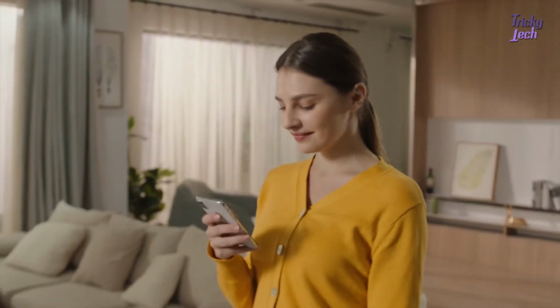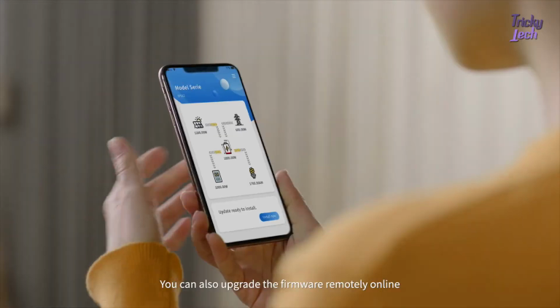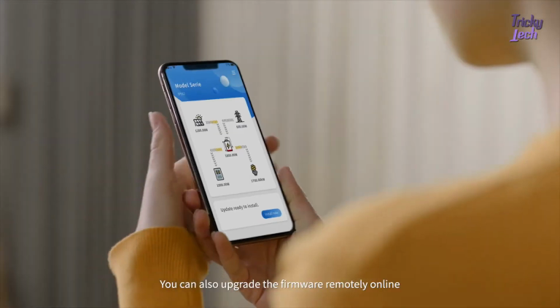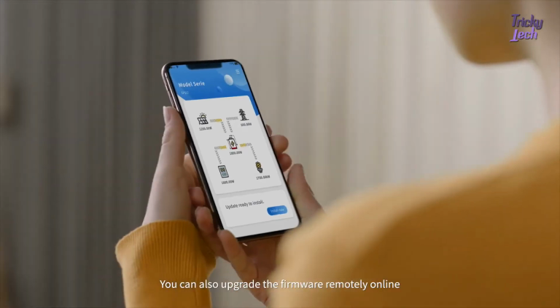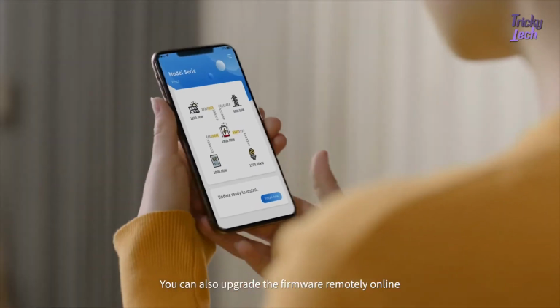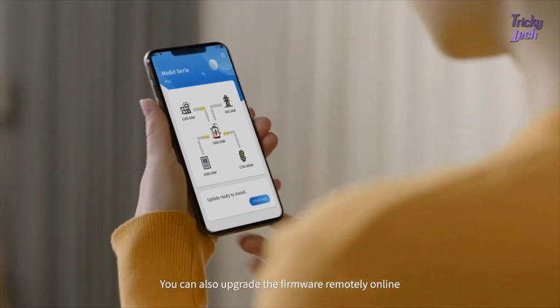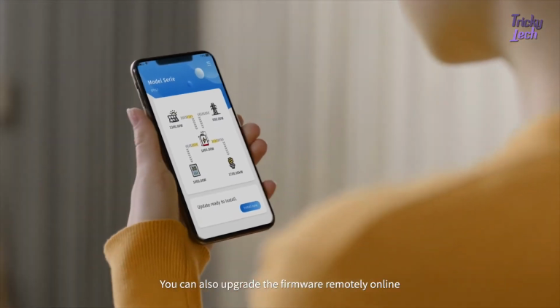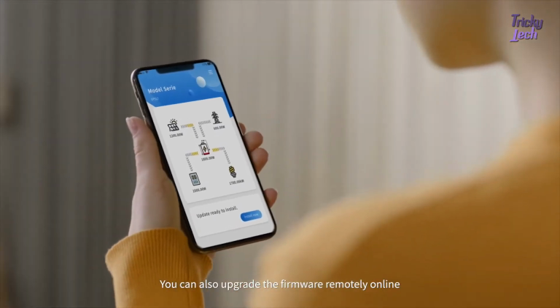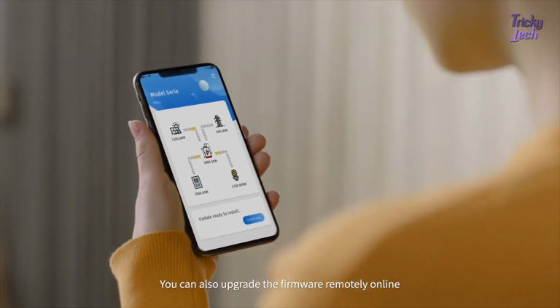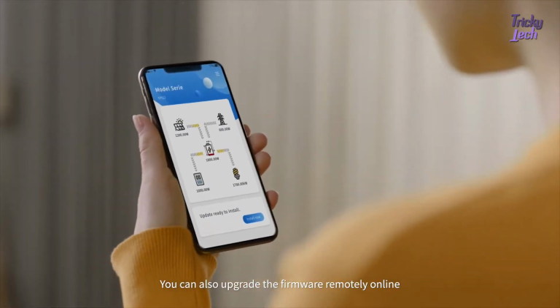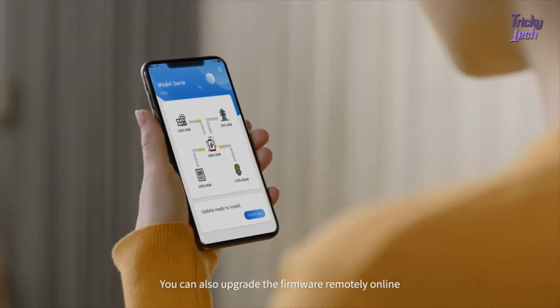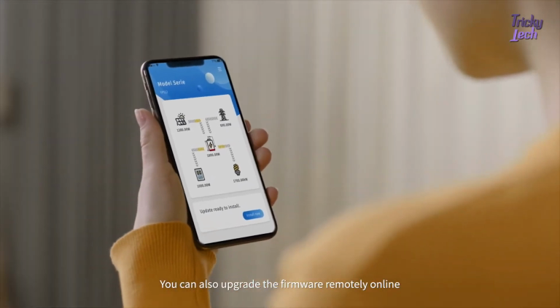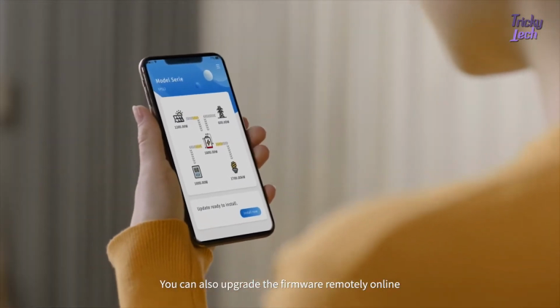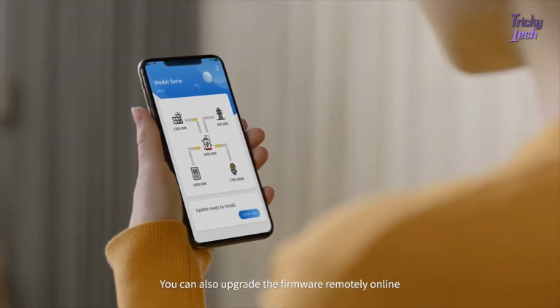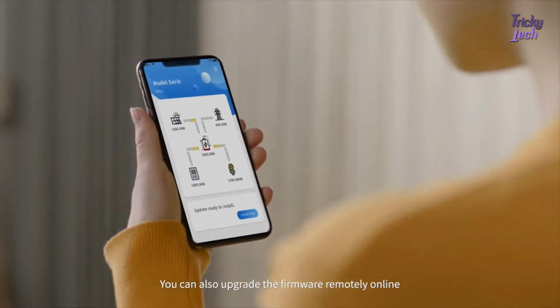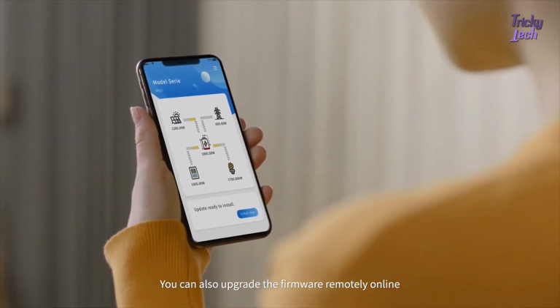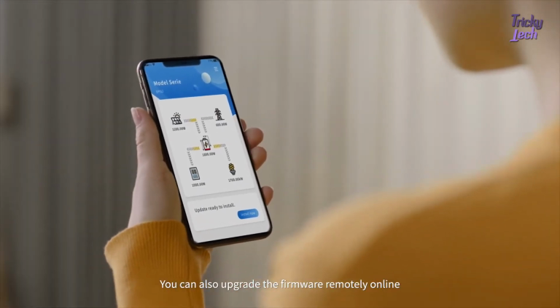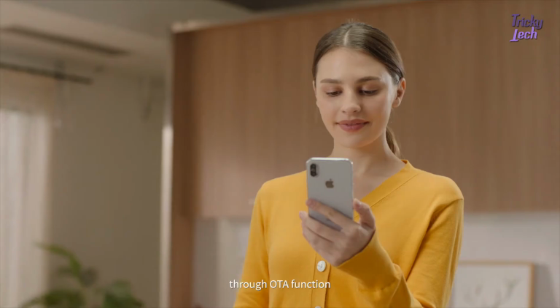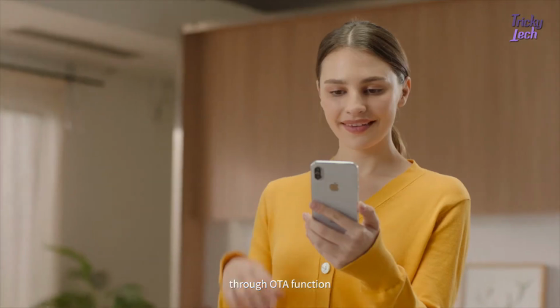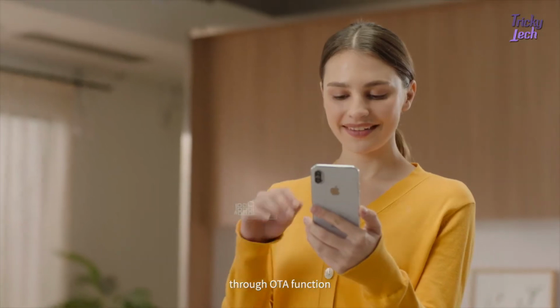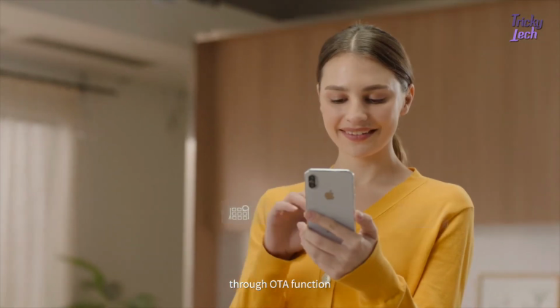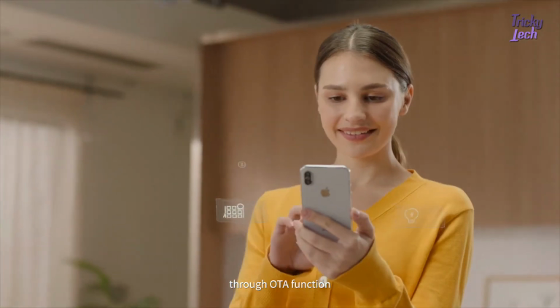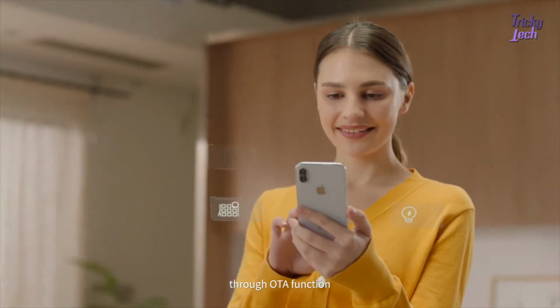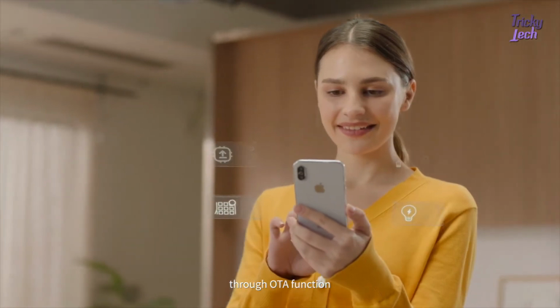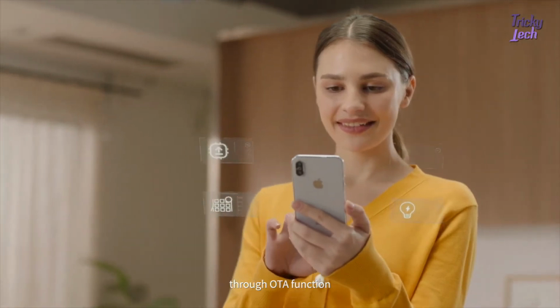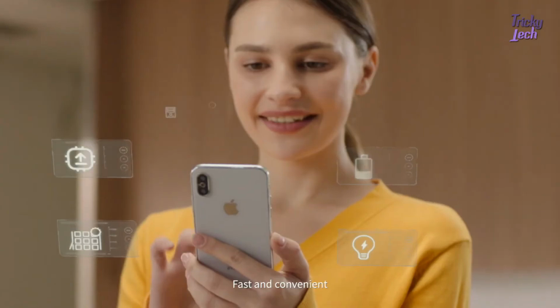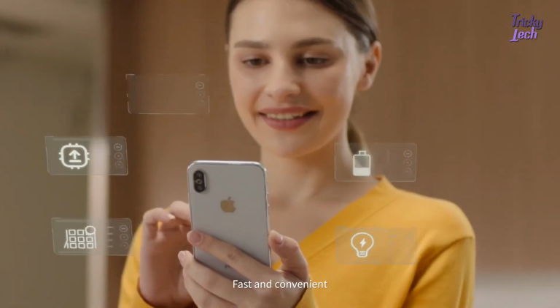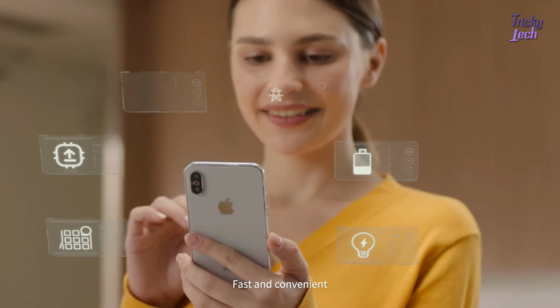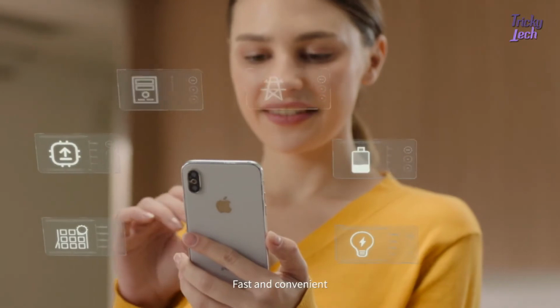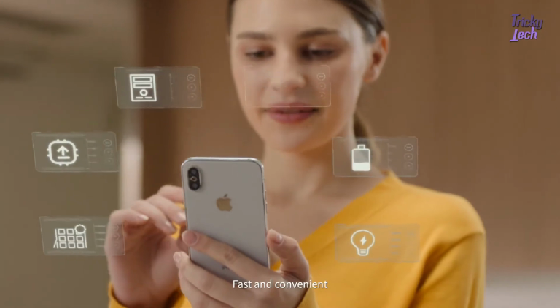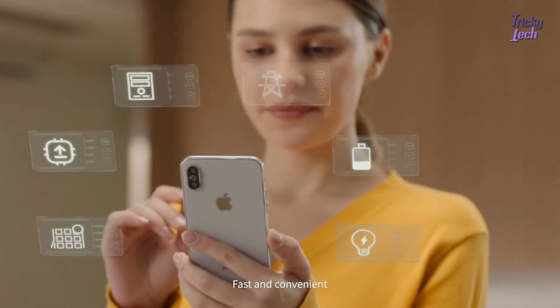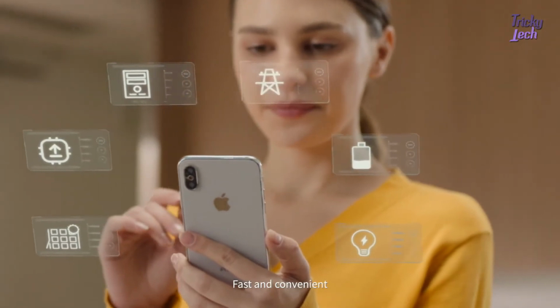You can also upgrade the firmware remotely online through the OTA function. Fast and convenient.